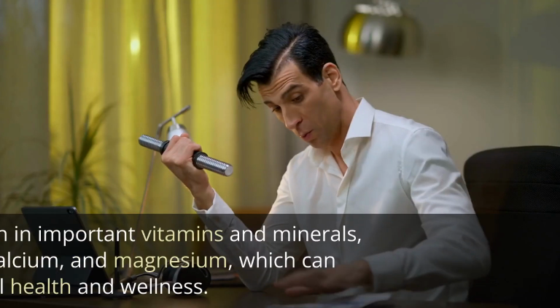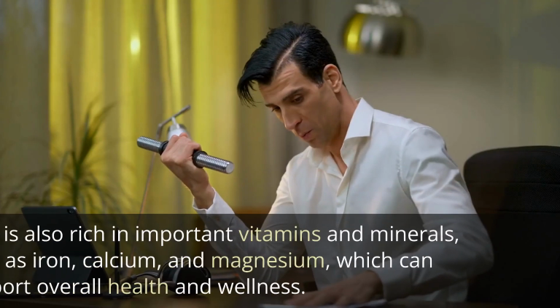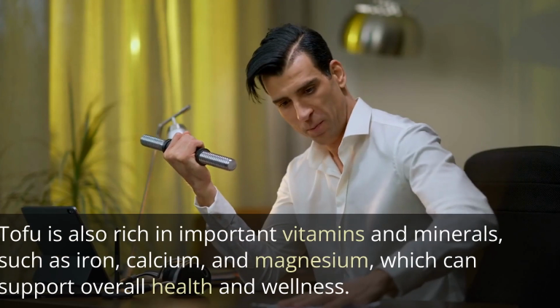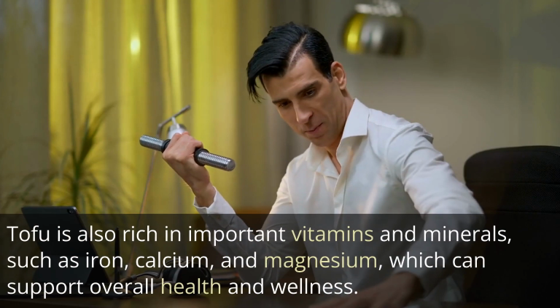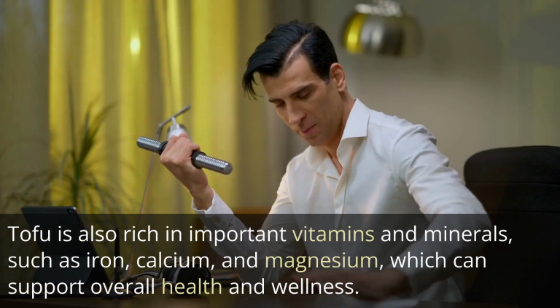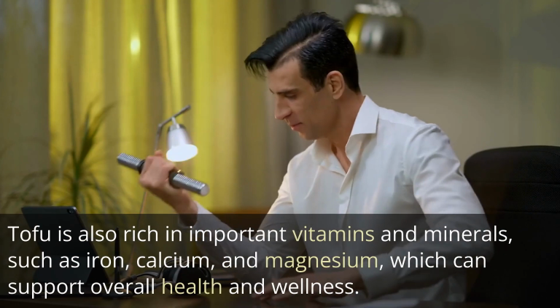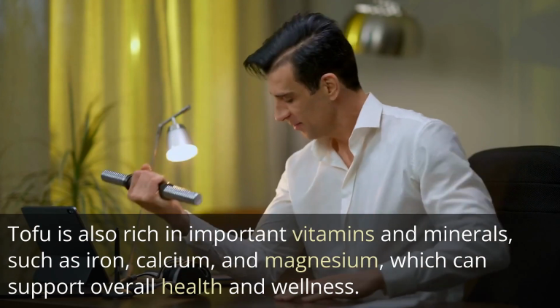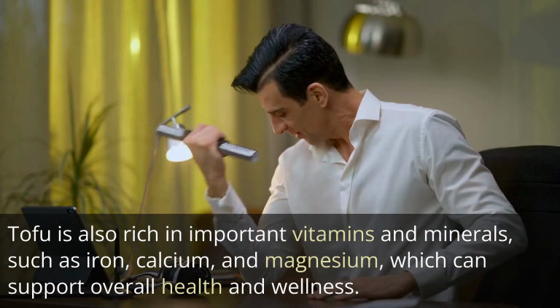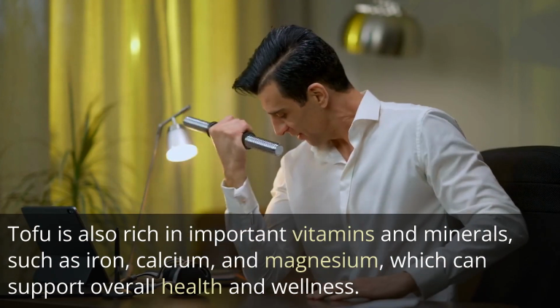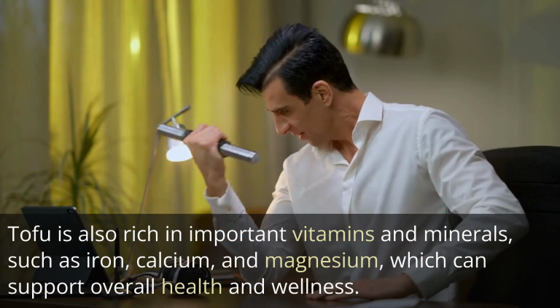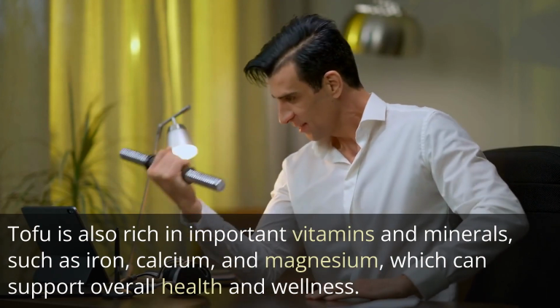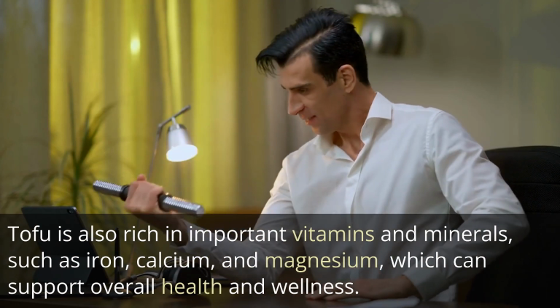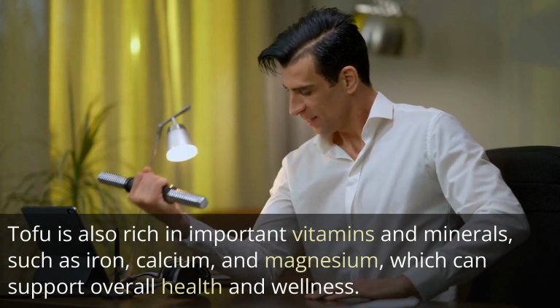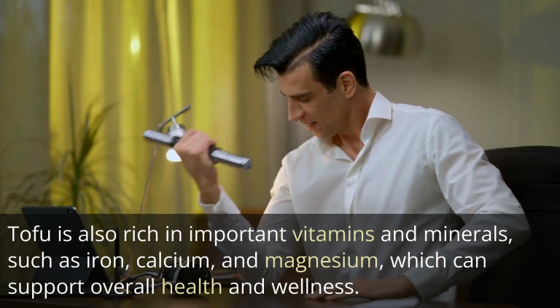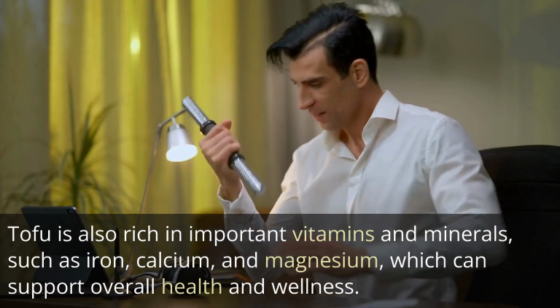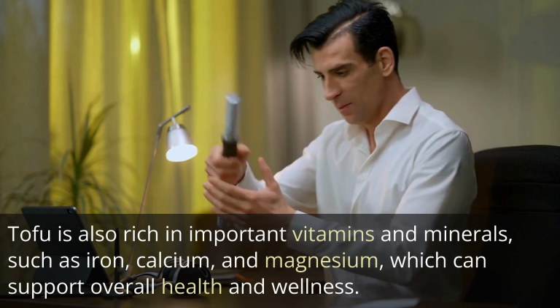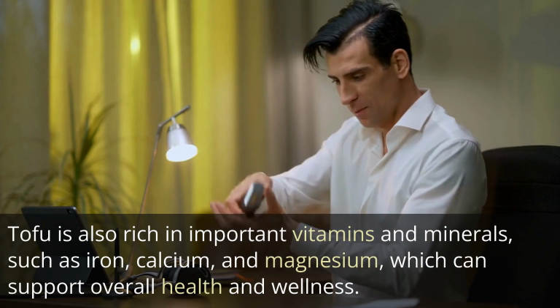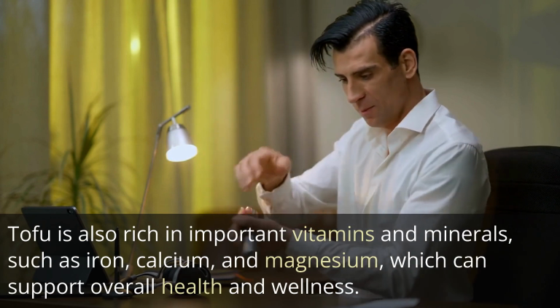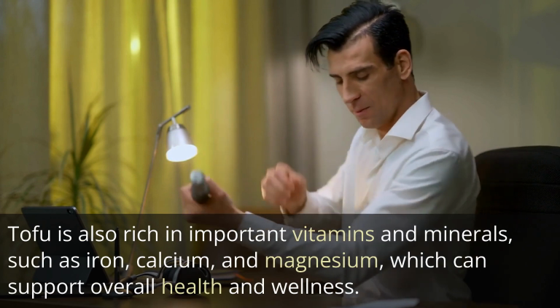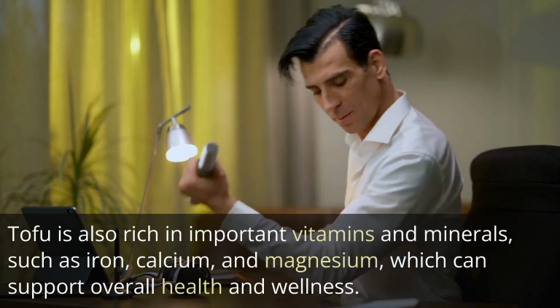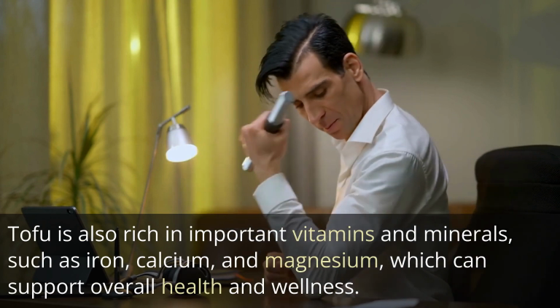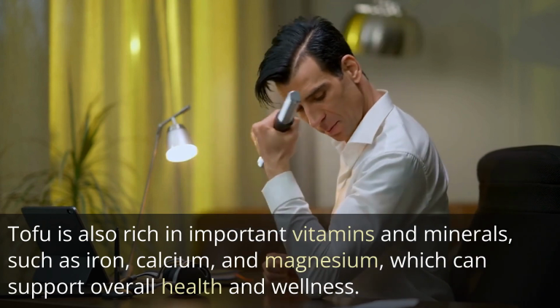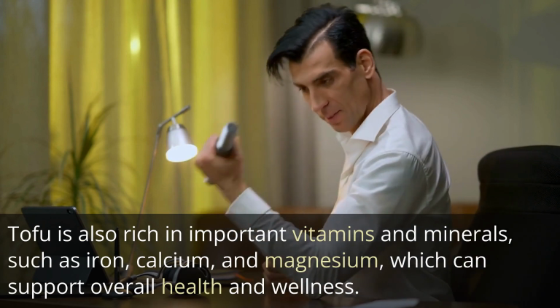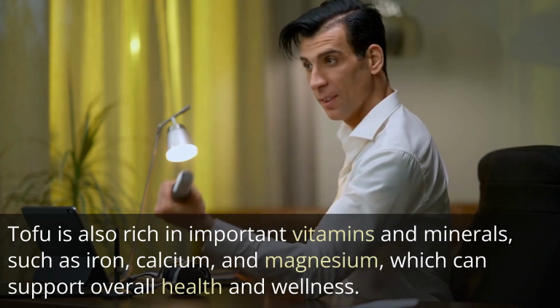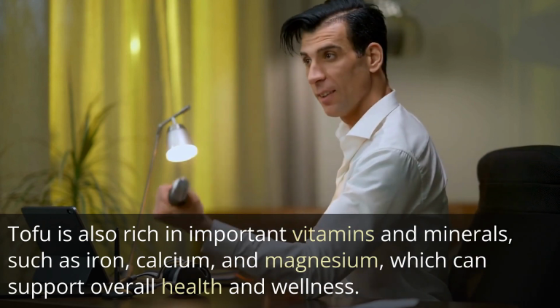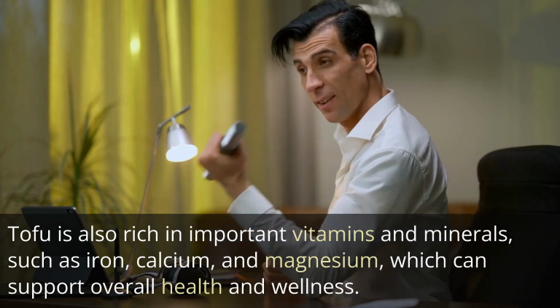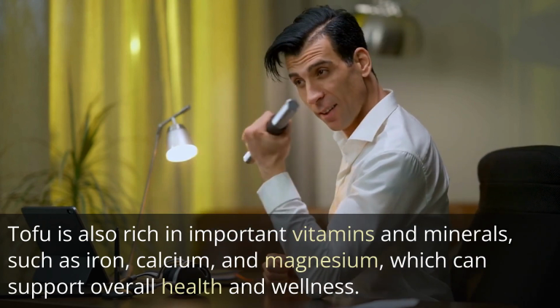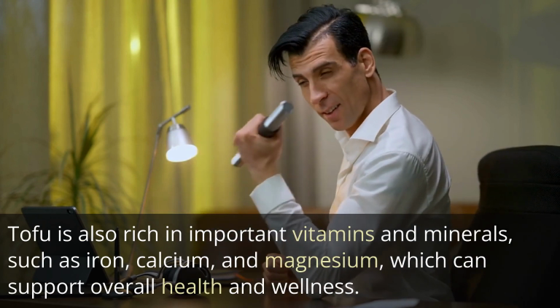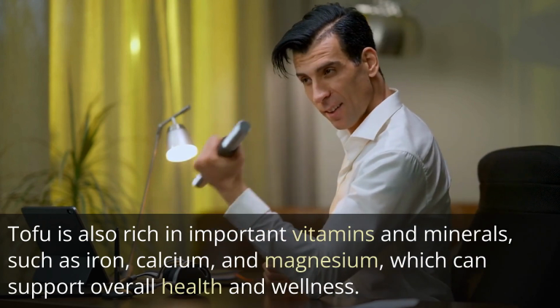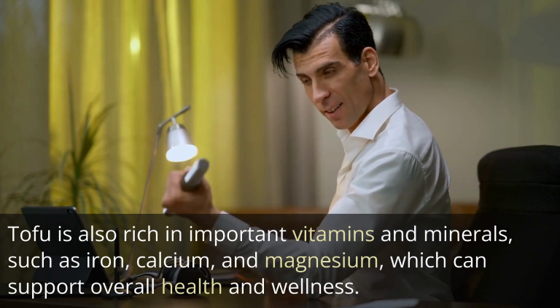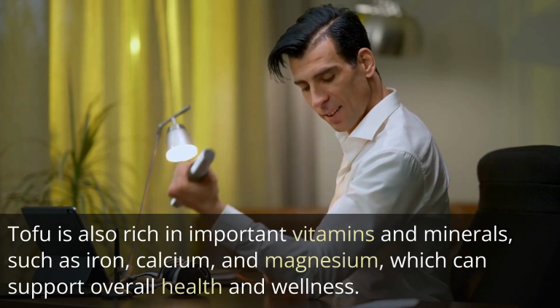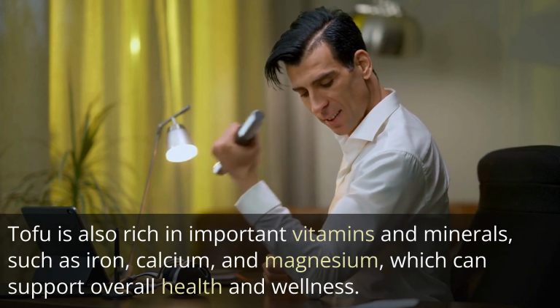Tofu is also rich in important vitamins and minerals, such as iron, calcium, and magnesium, which can support overall health and wellness.